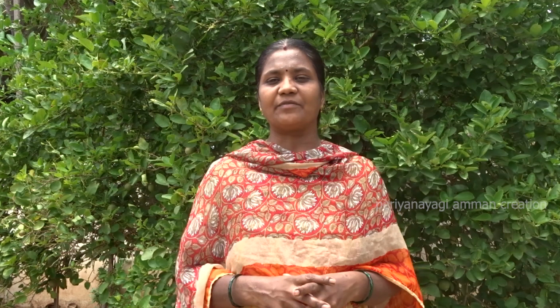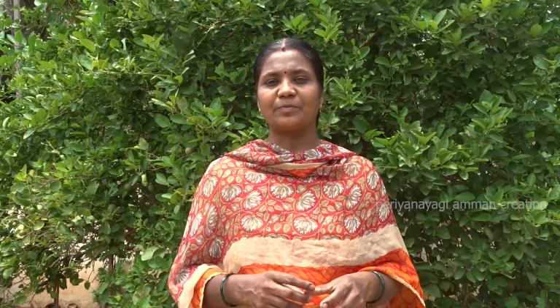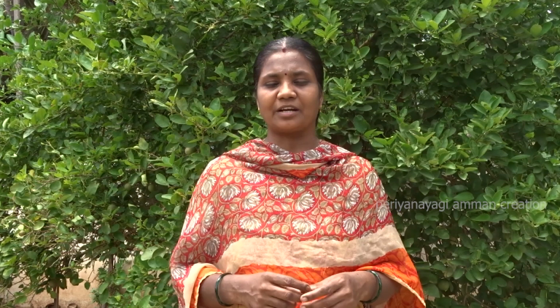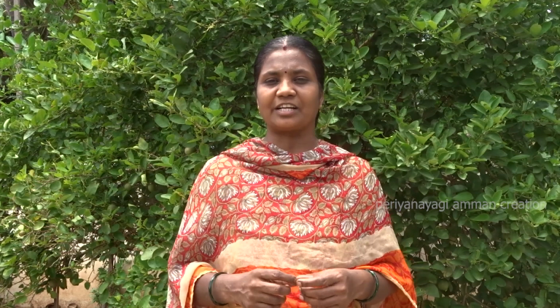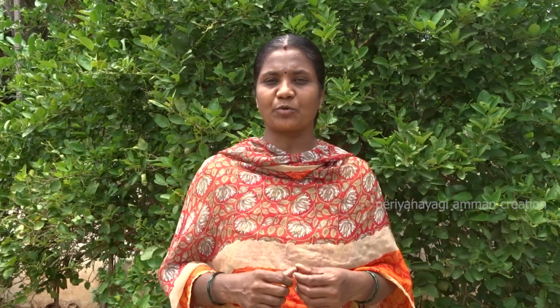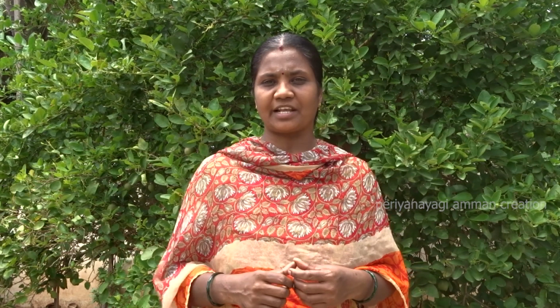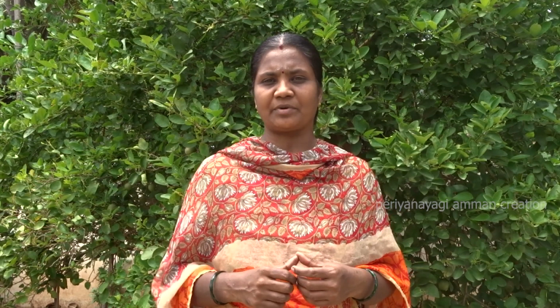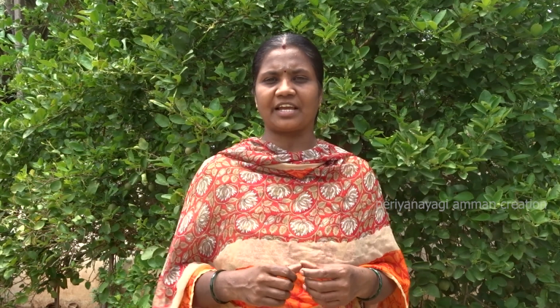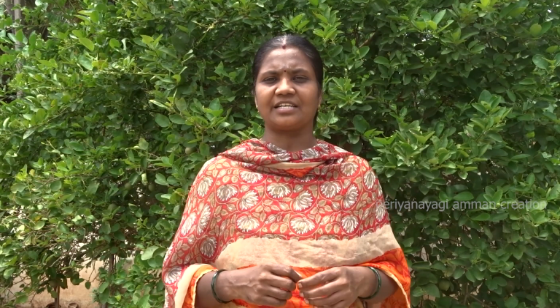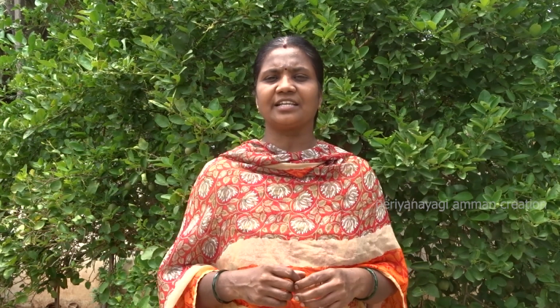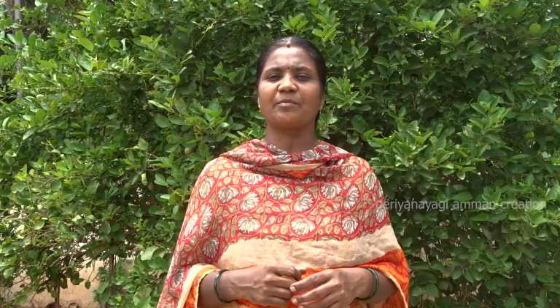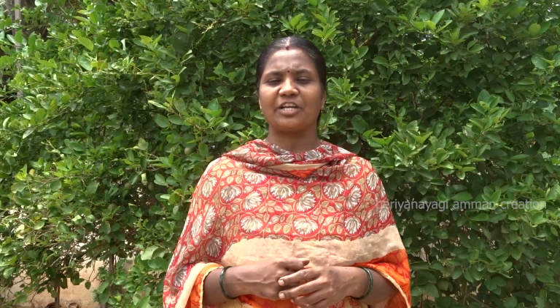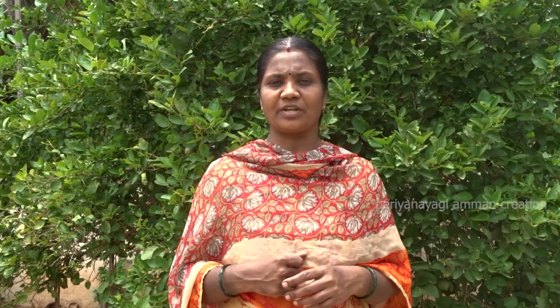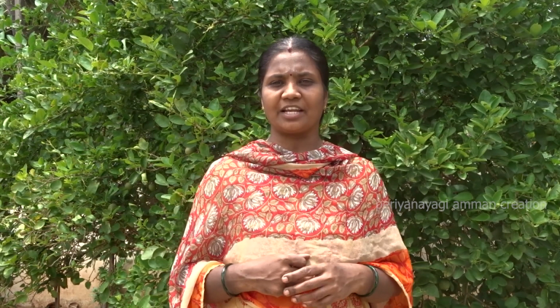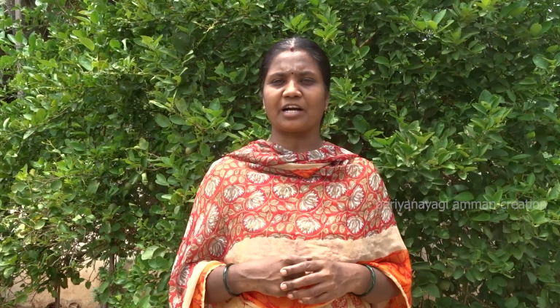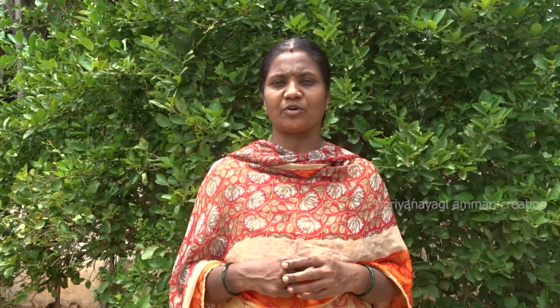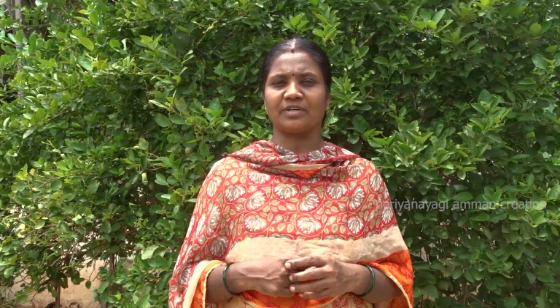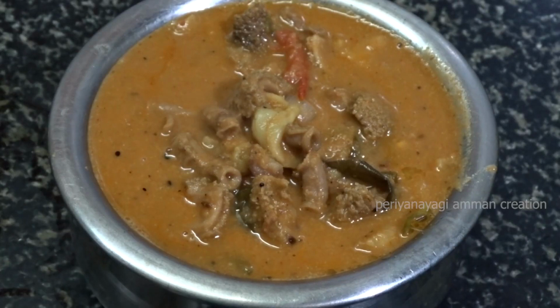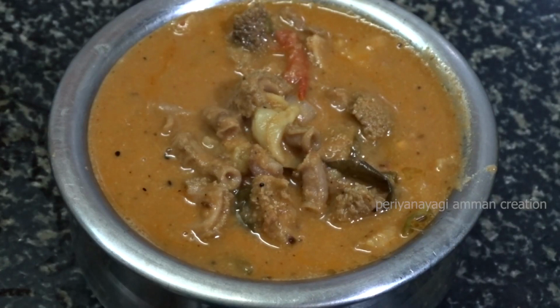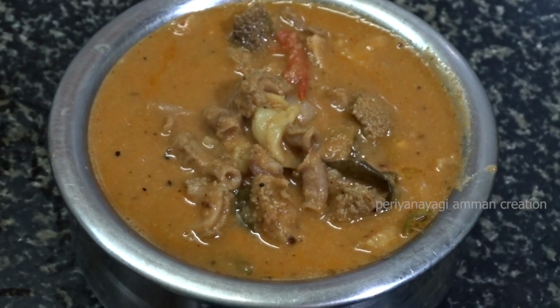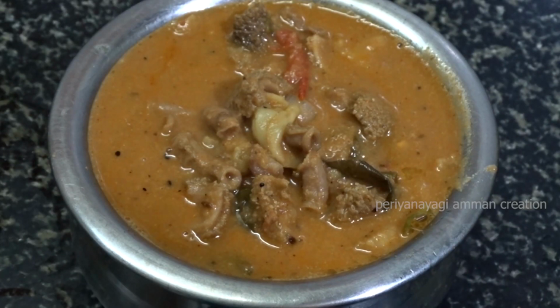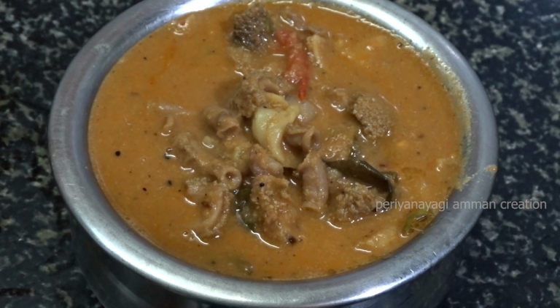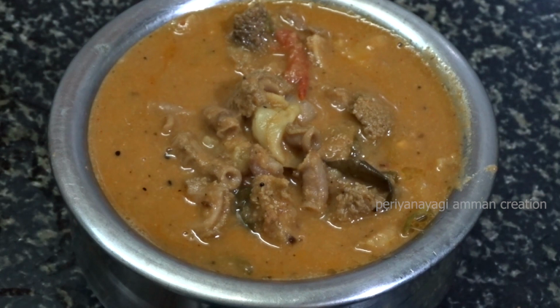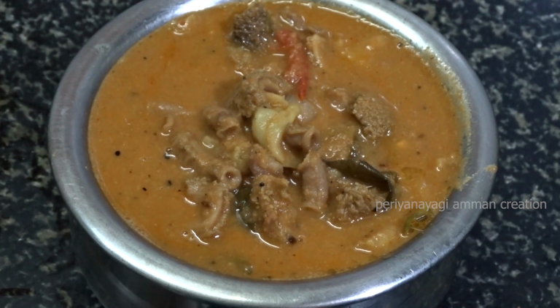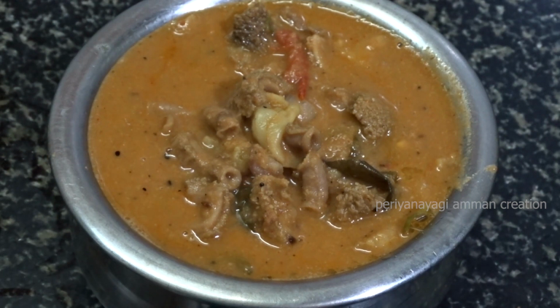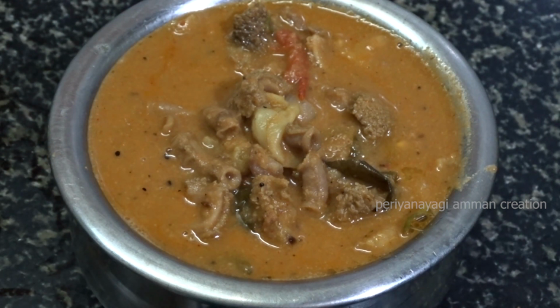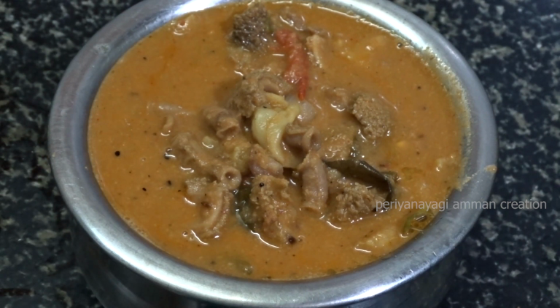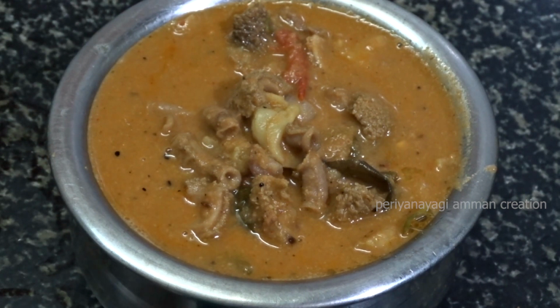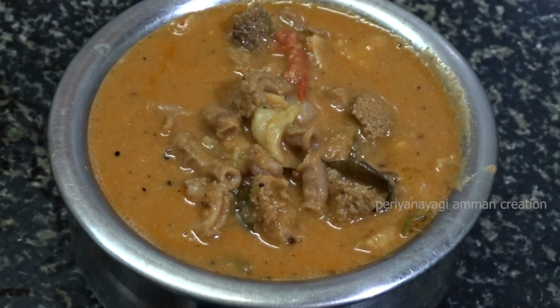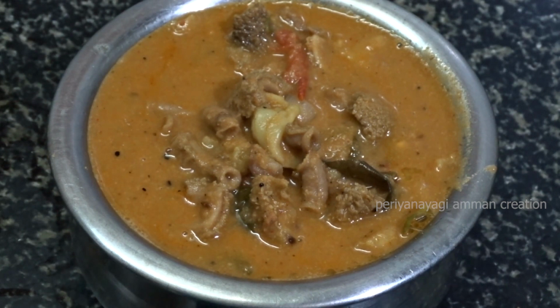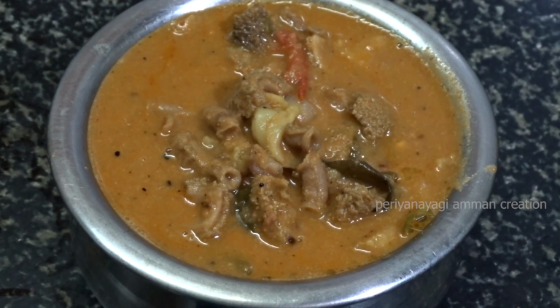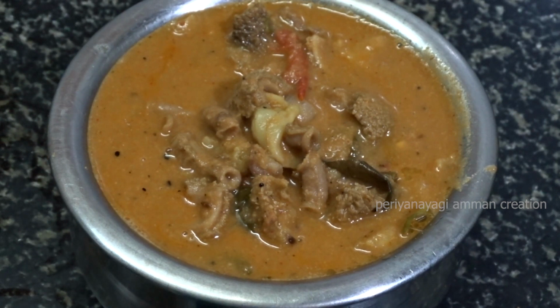Hello everyone, welcome to Perinayaman Kriyayasens. Now we will see what we will see in the video. In the taste of Kungunati Kodal Kulambu, we will see how it is made.